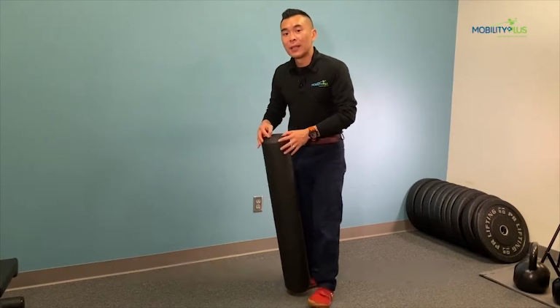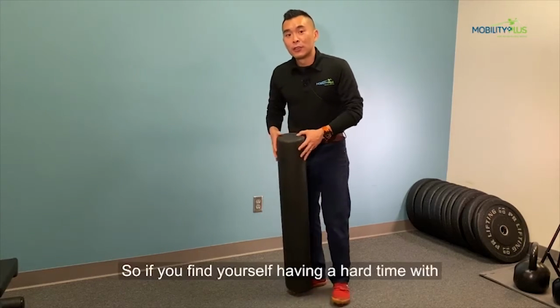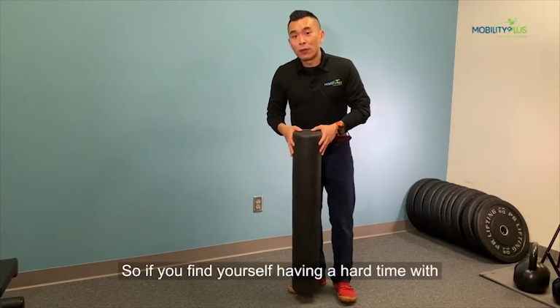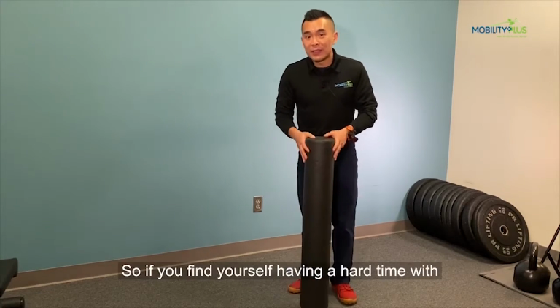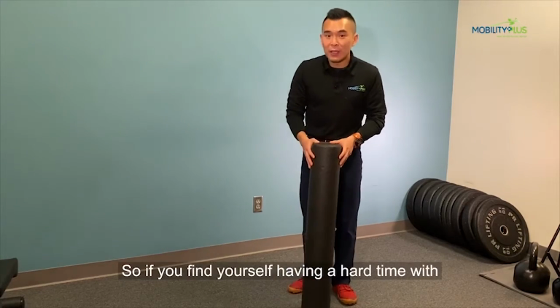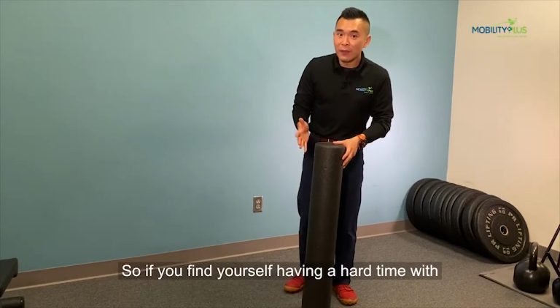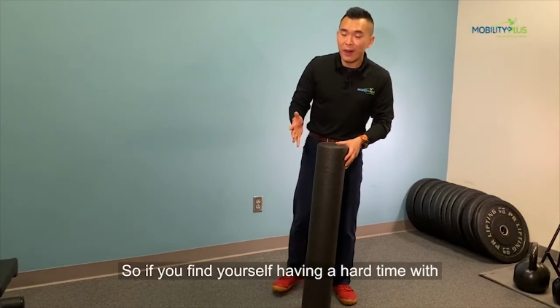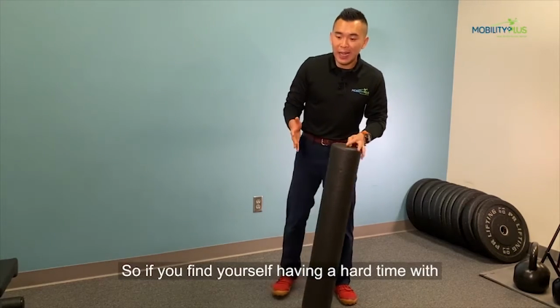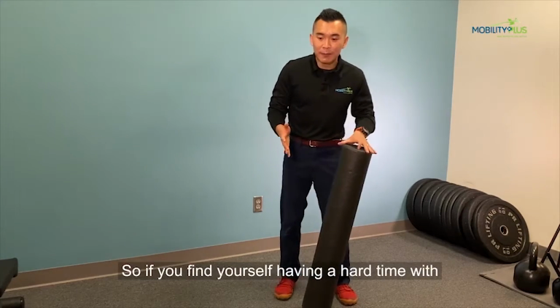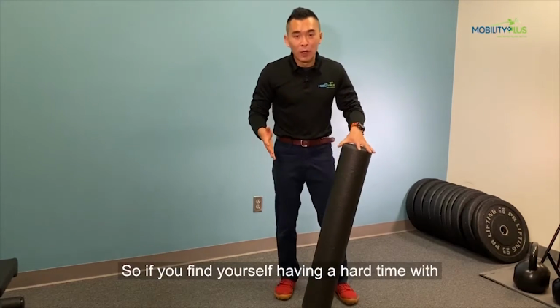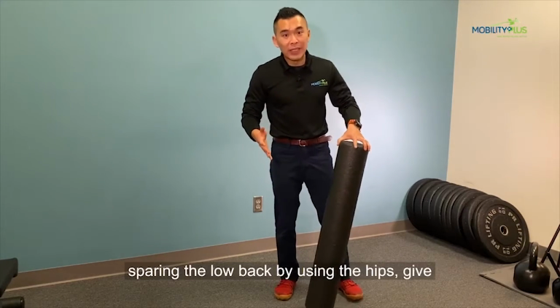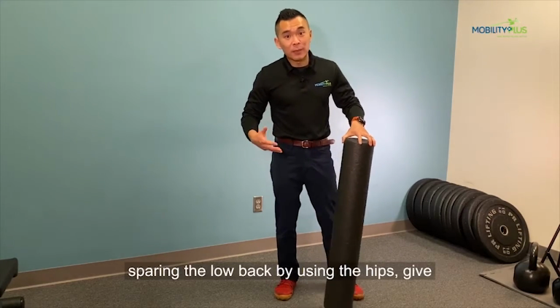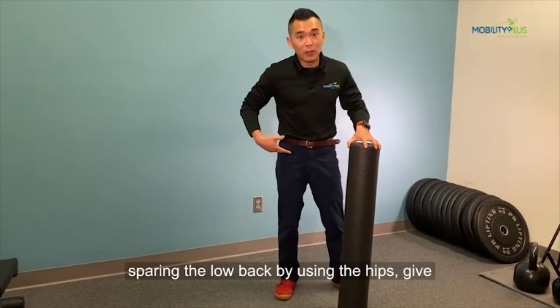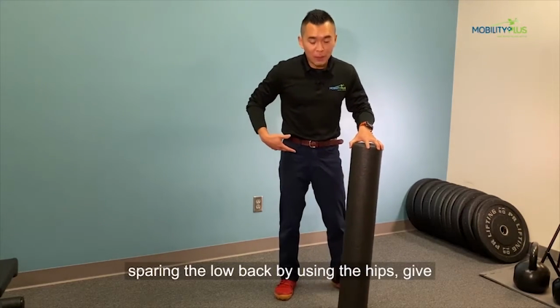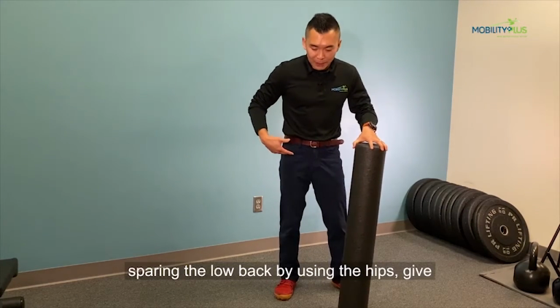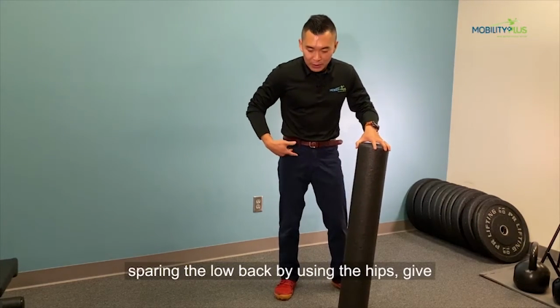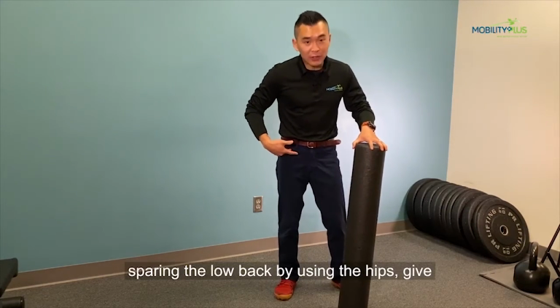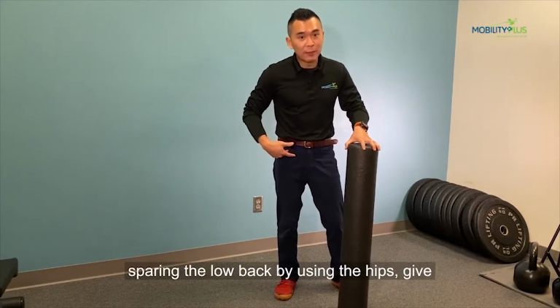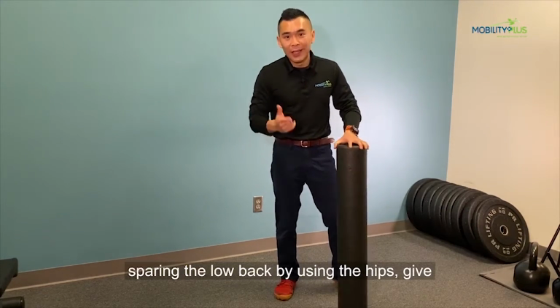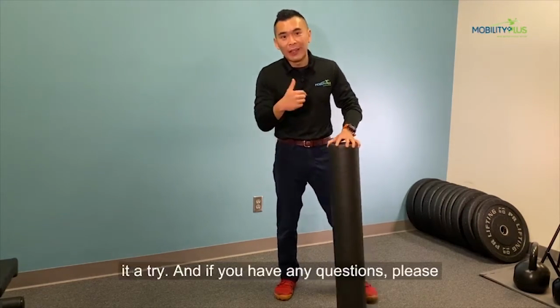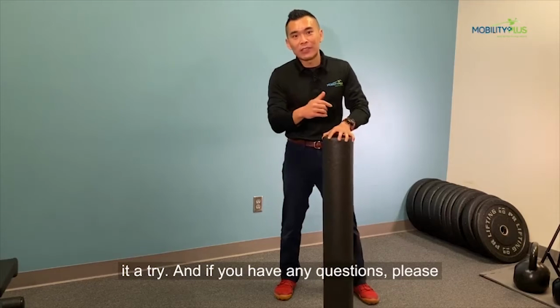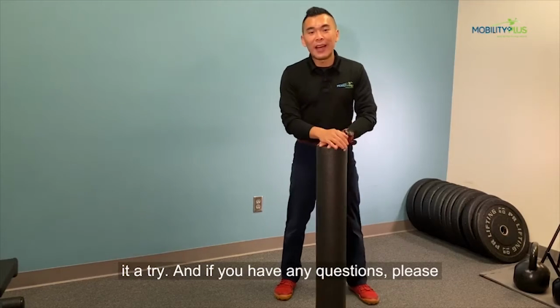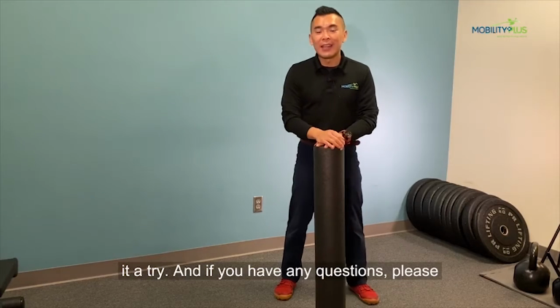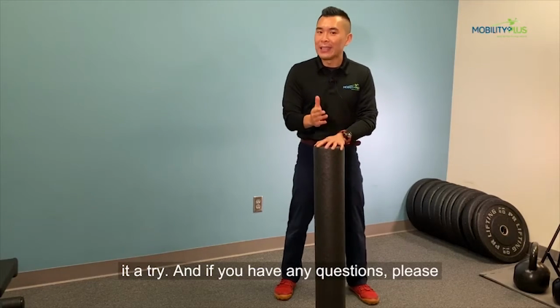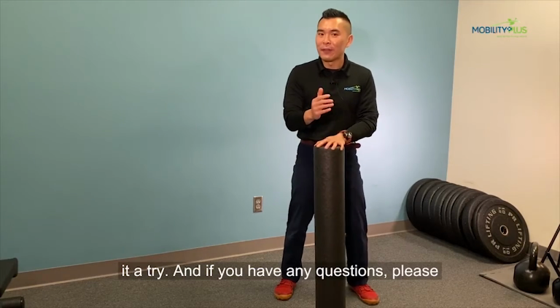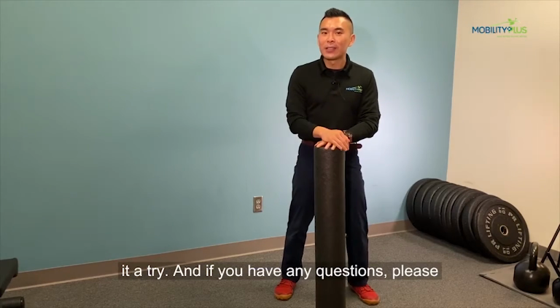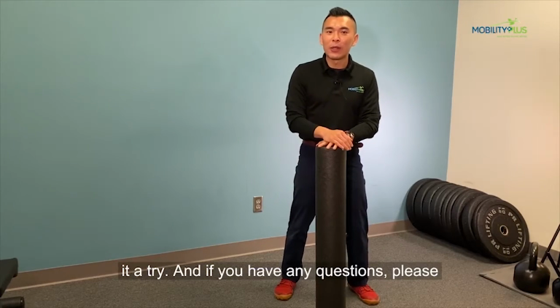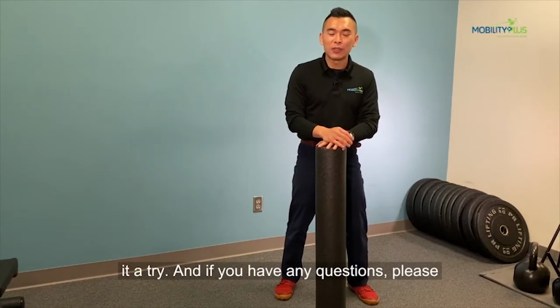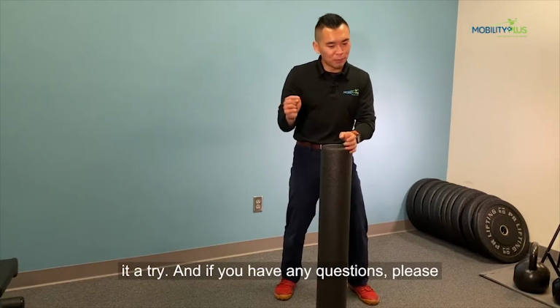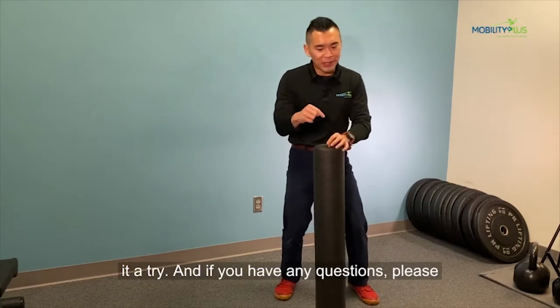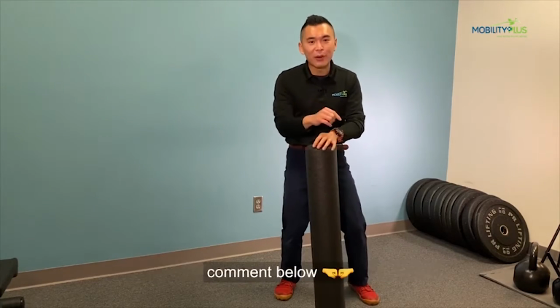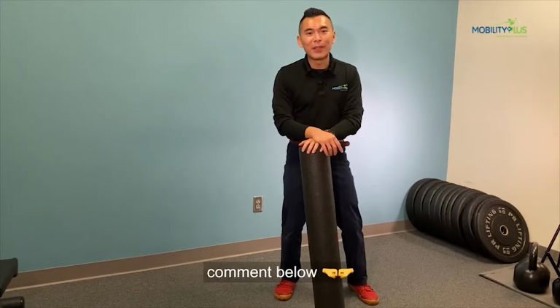So if you find yourself having a hard time really sparing the low back by using the hips, give it a try. And if you have any questions, please comment below.